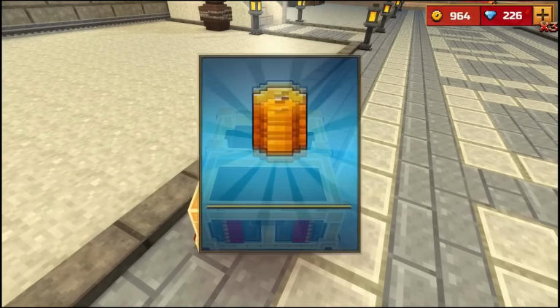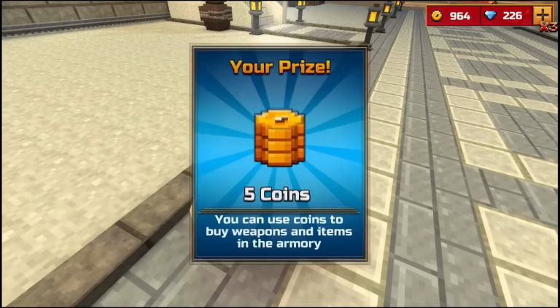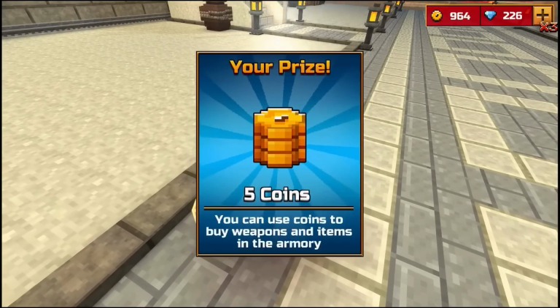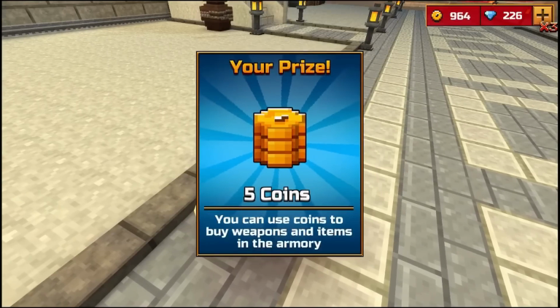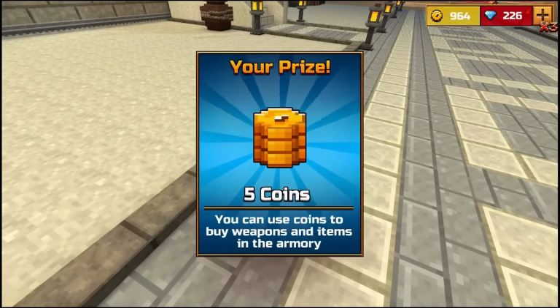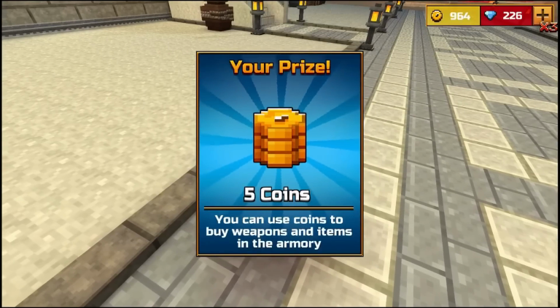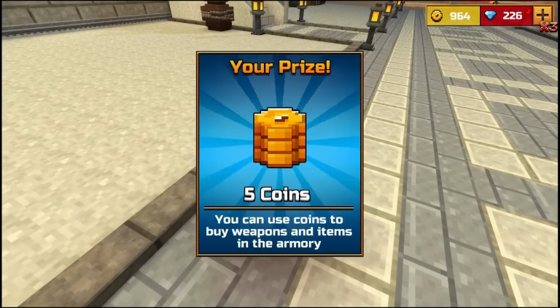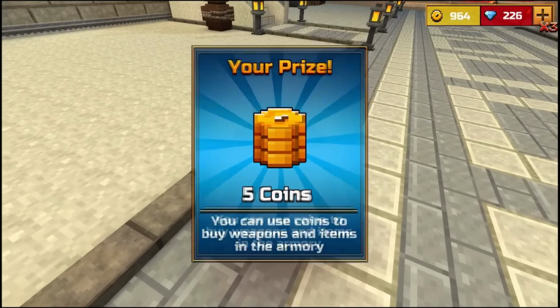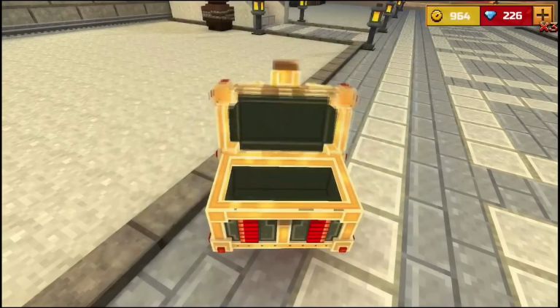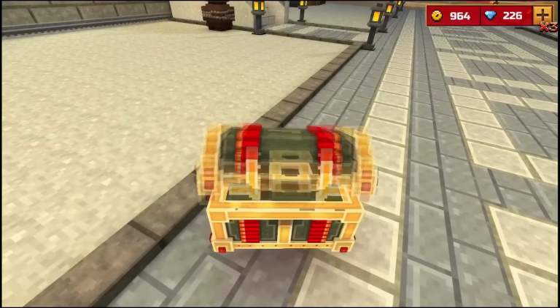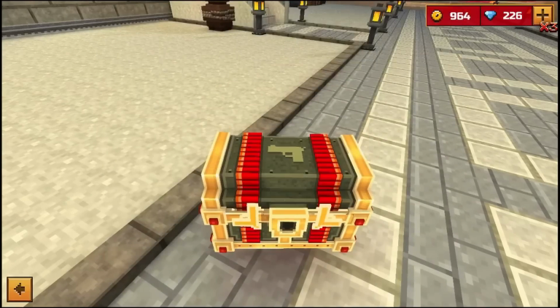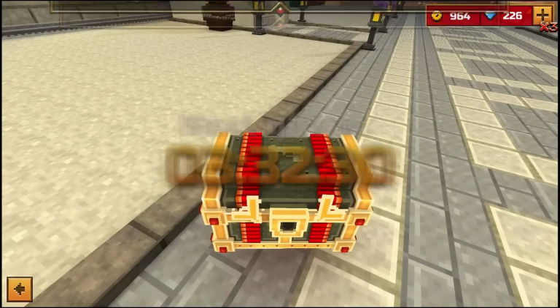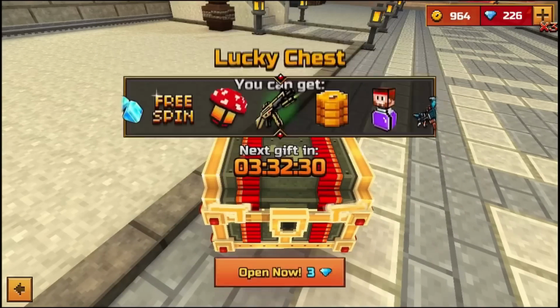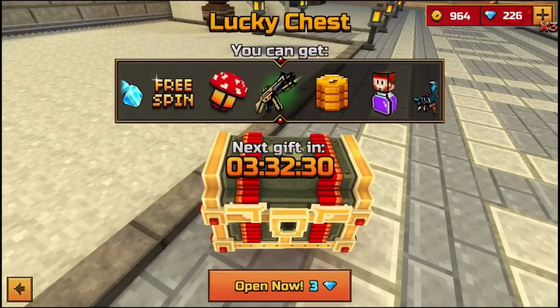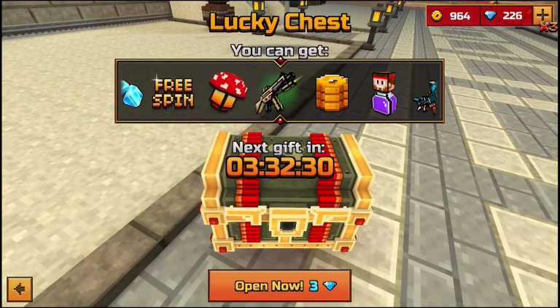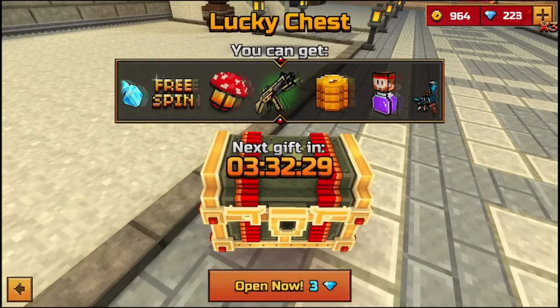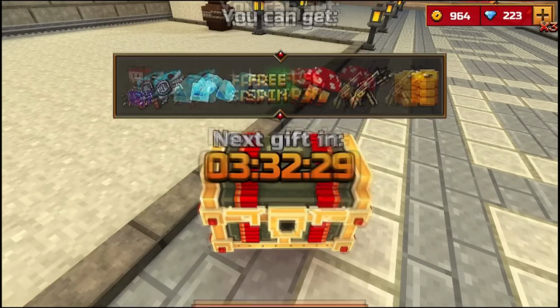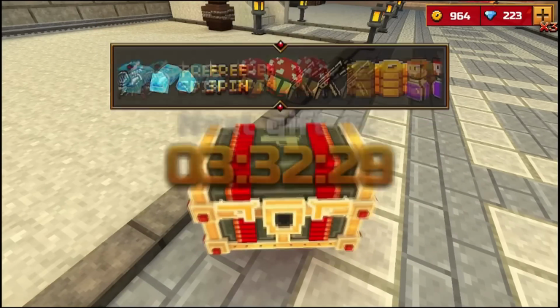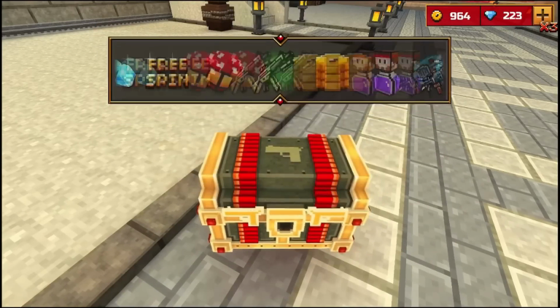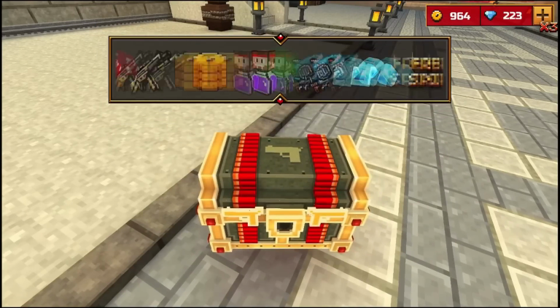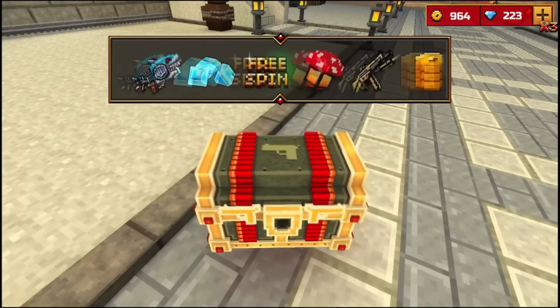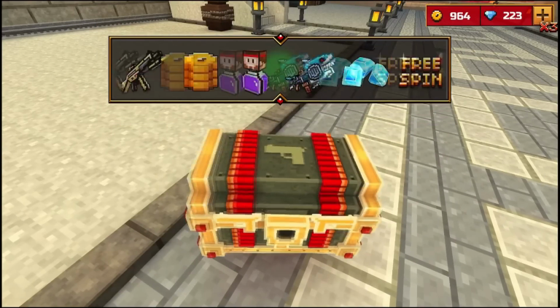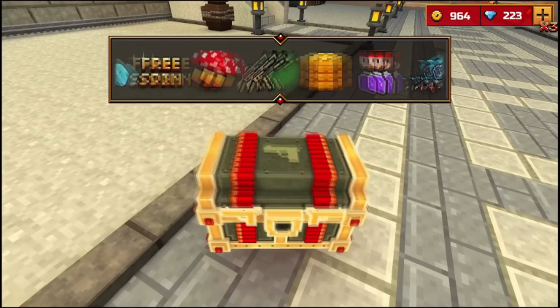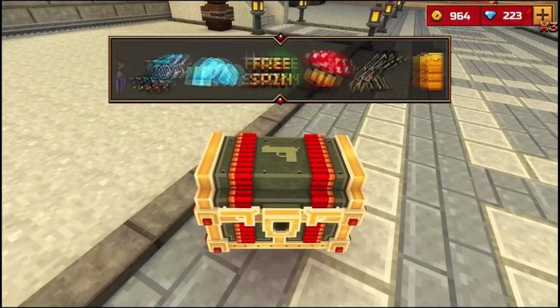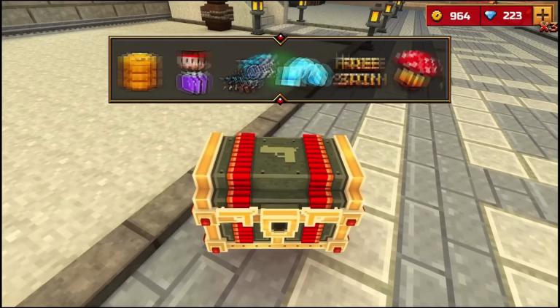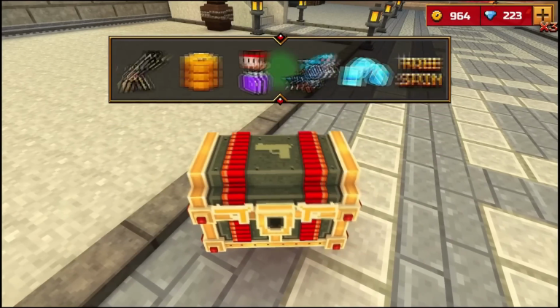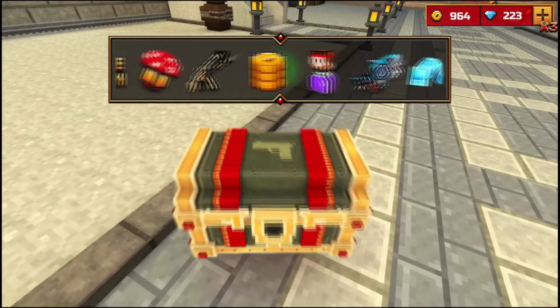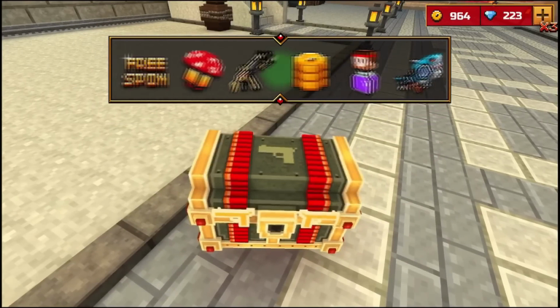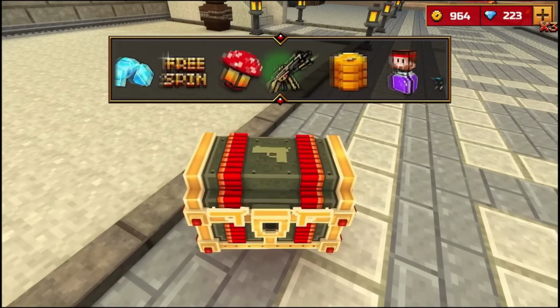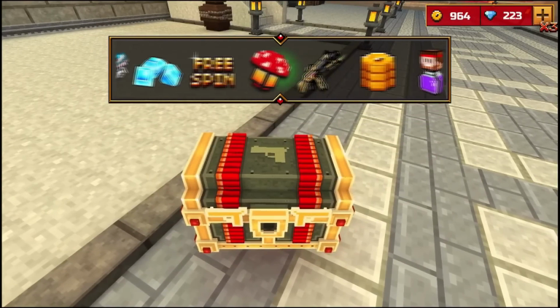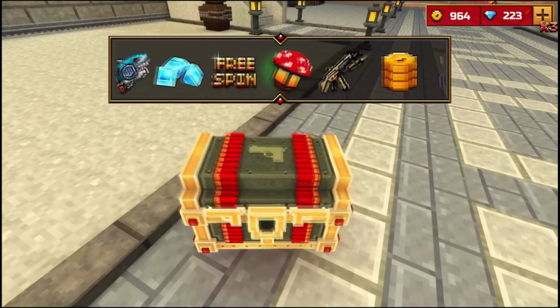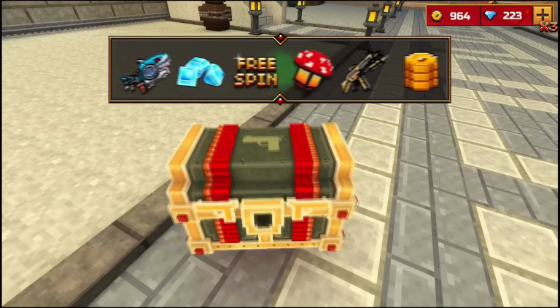If you want an easy way to get coins, the lucky chest is the thing. I keep calling it gift box — it's the lucky chest. This is where you get your special free coins.